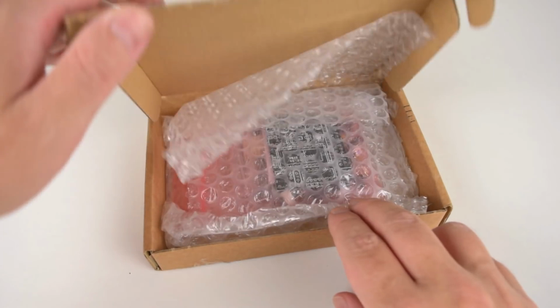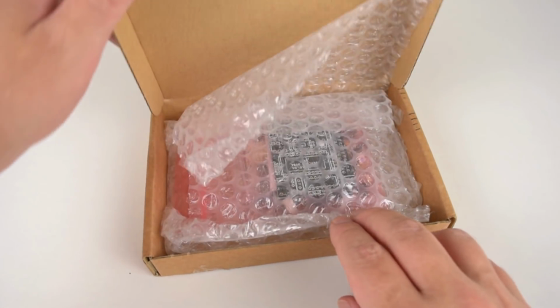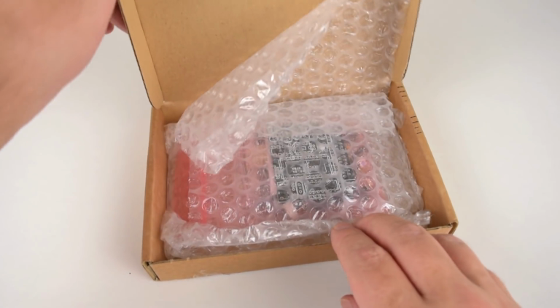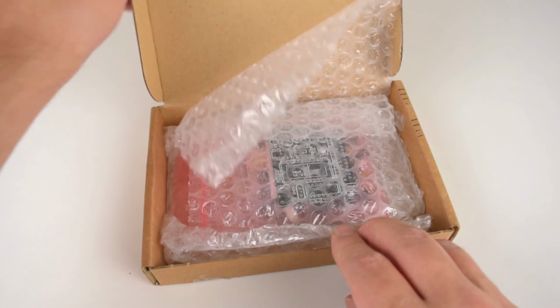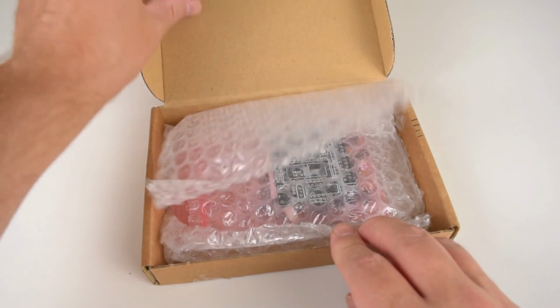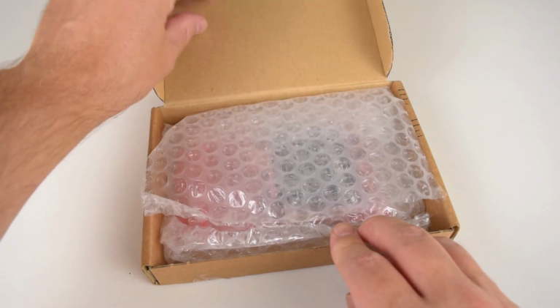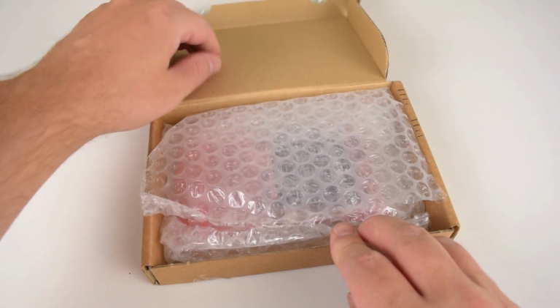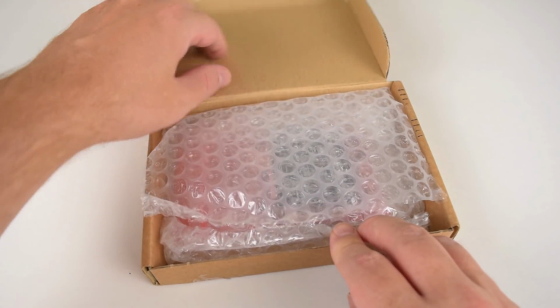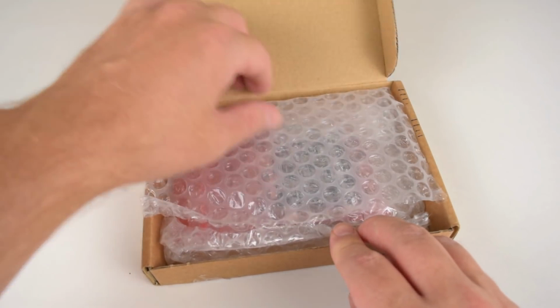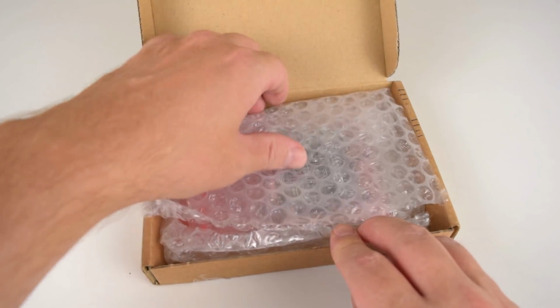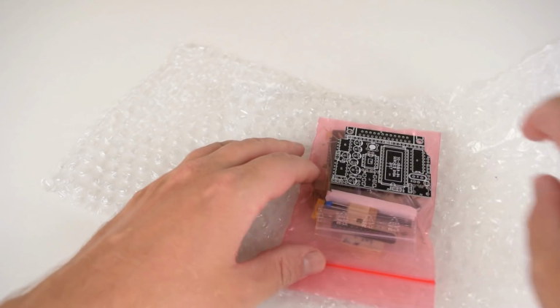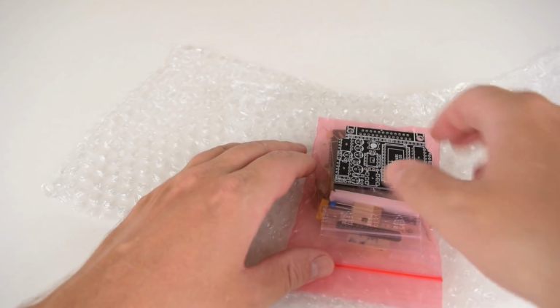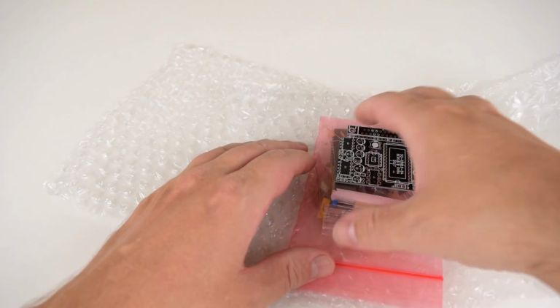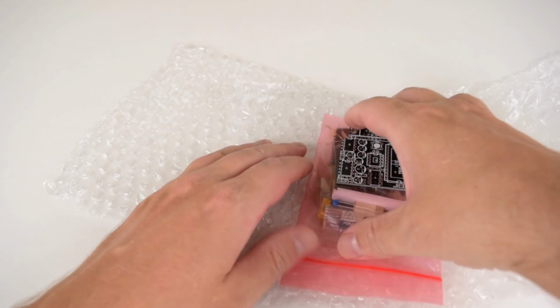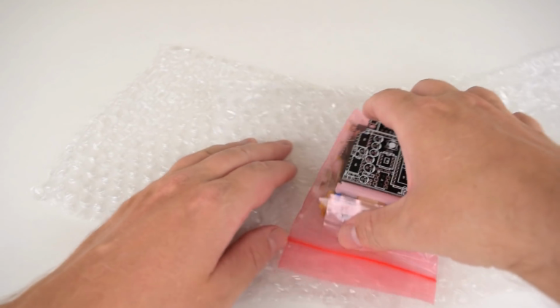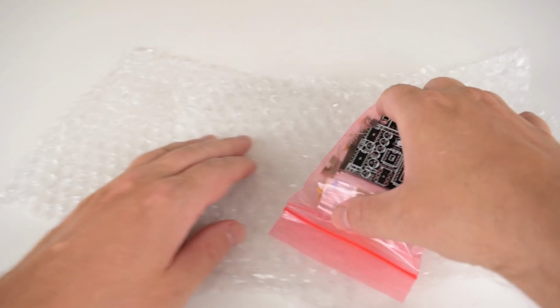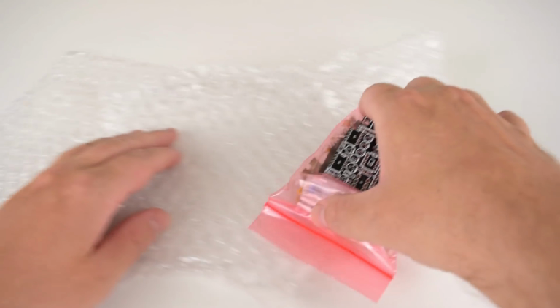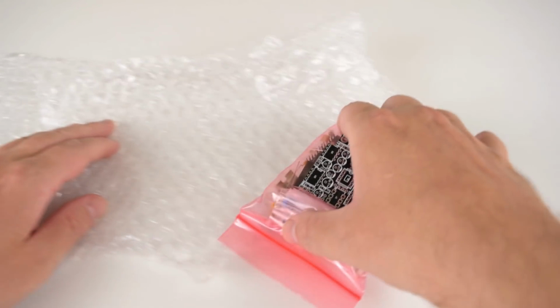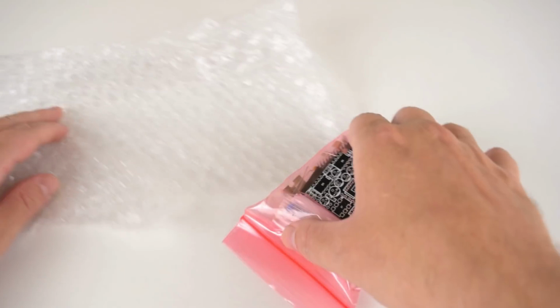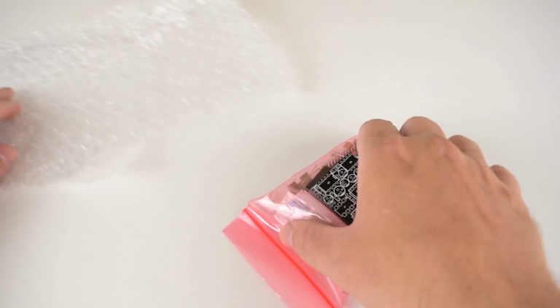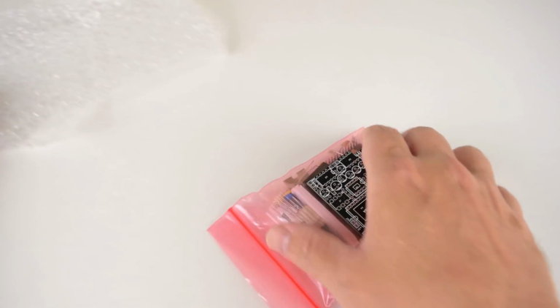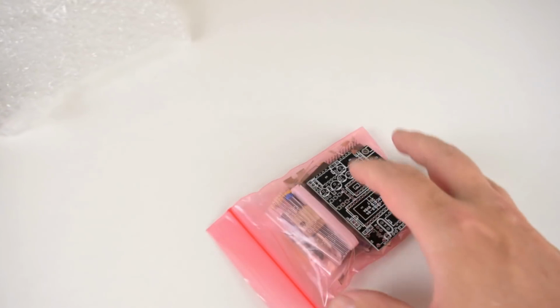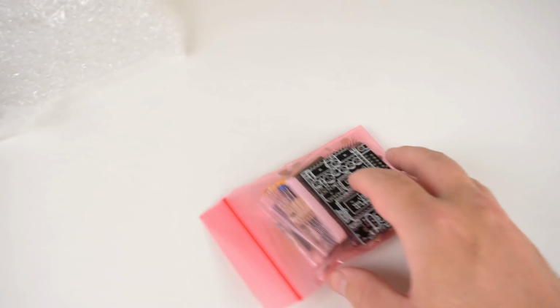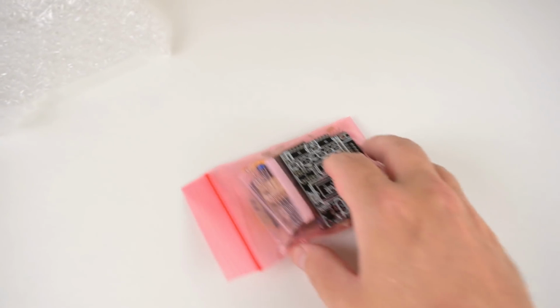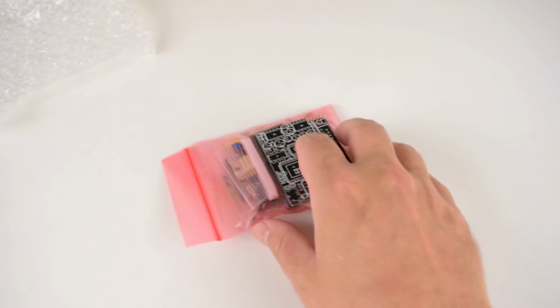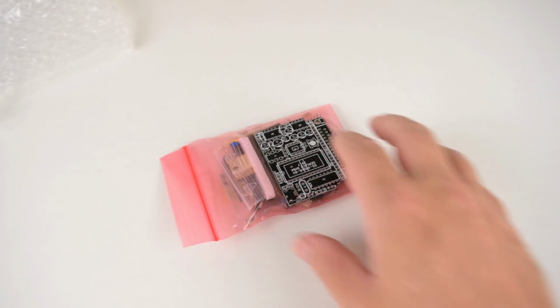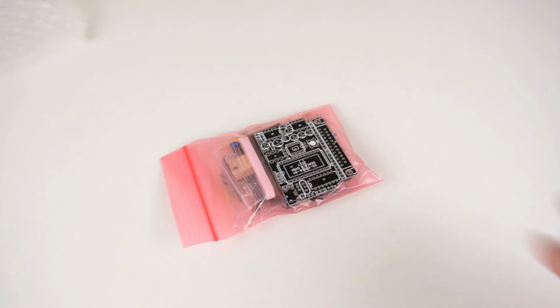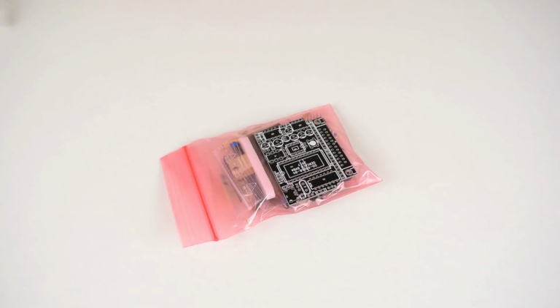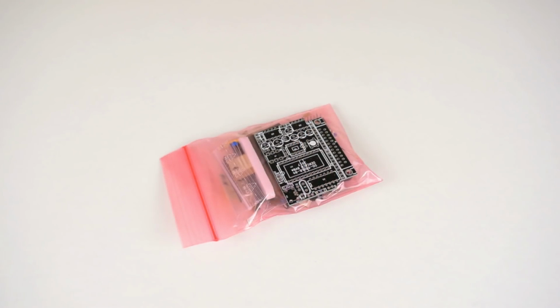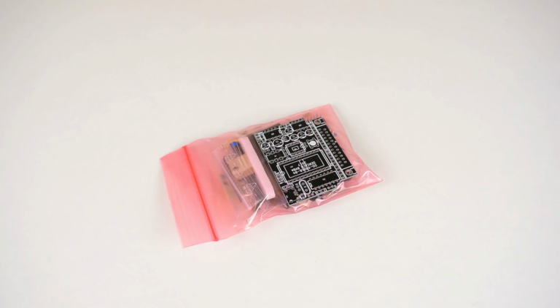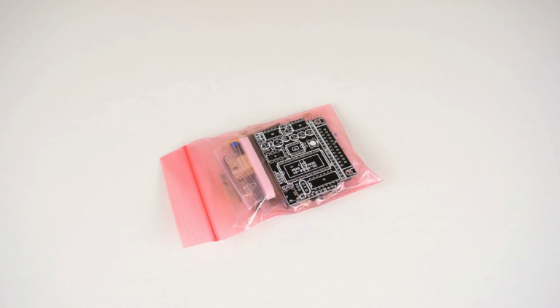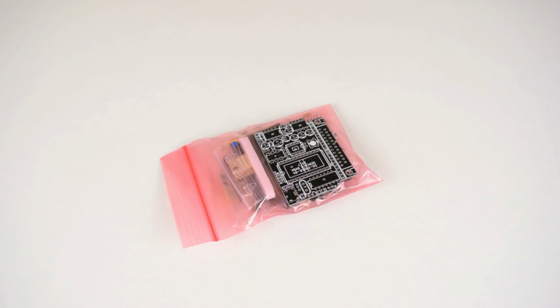Here we take a look at the kit. We can see all sorts of components like resistors, capacitors, chips and so on.